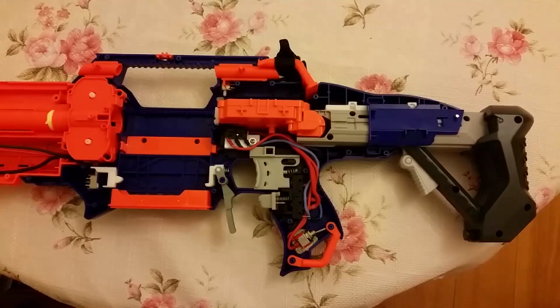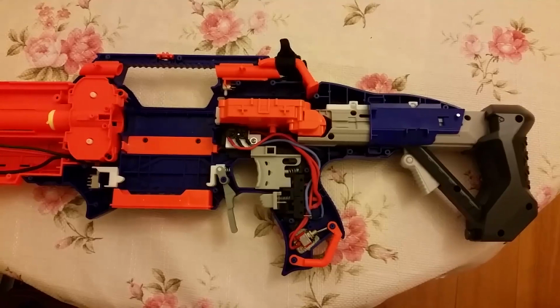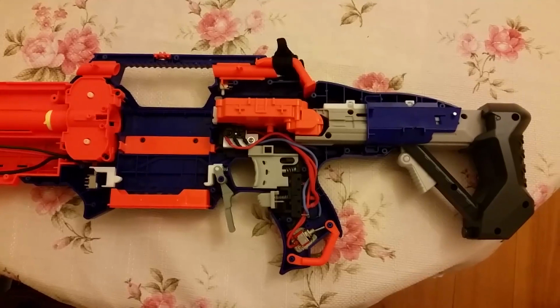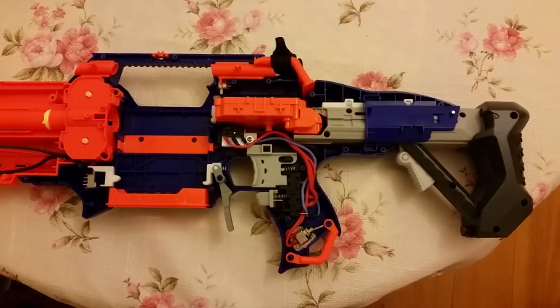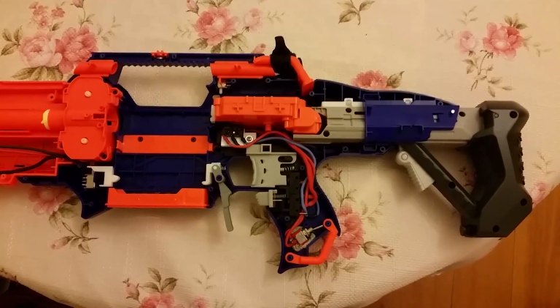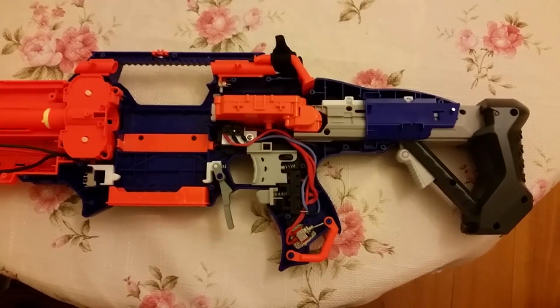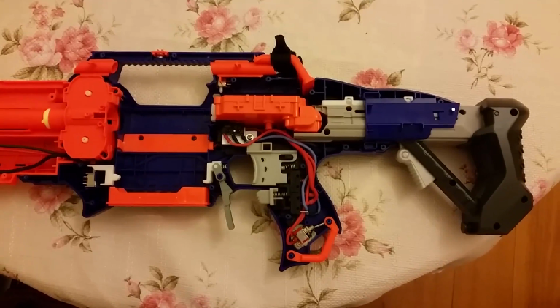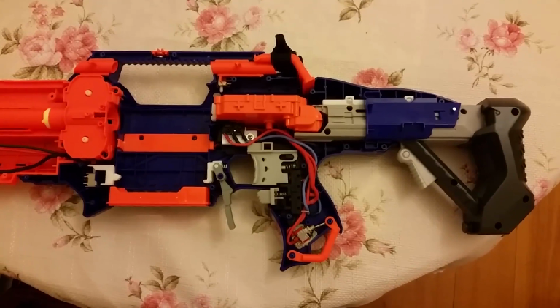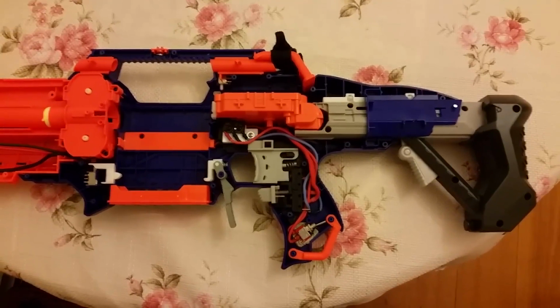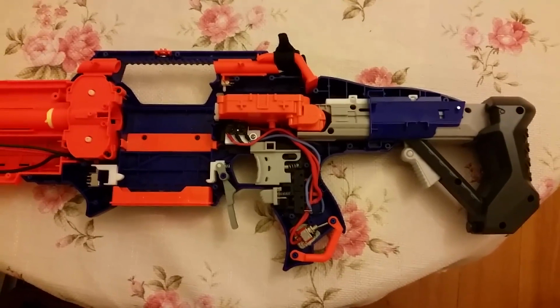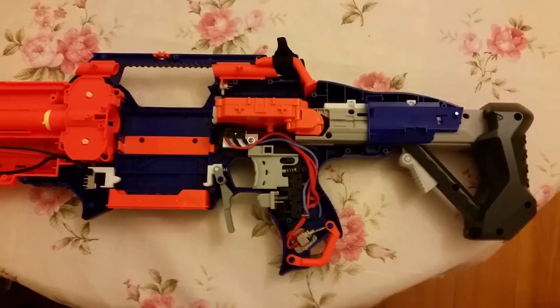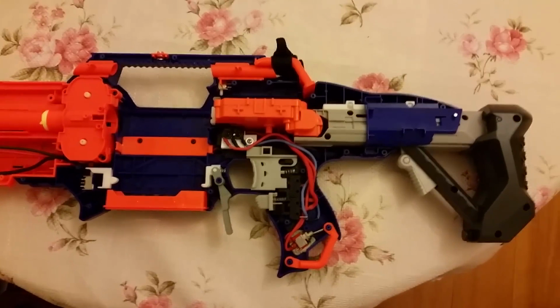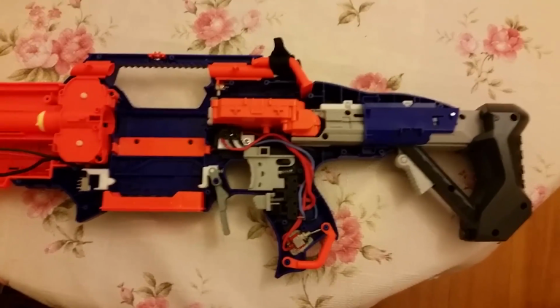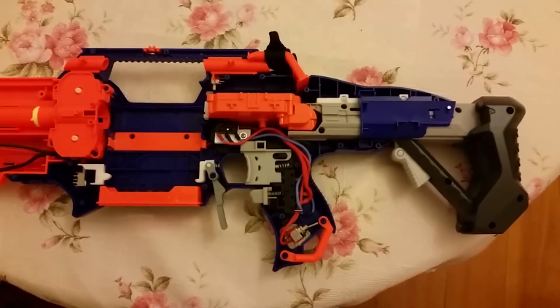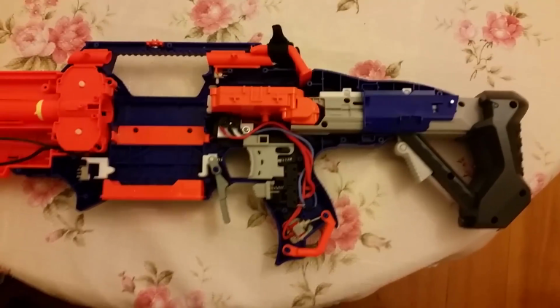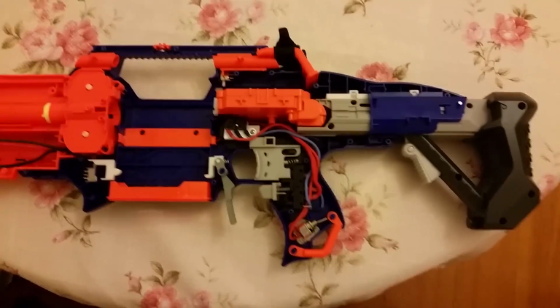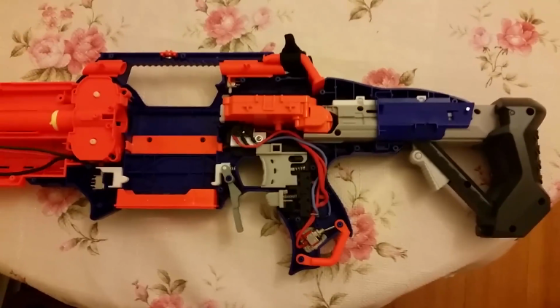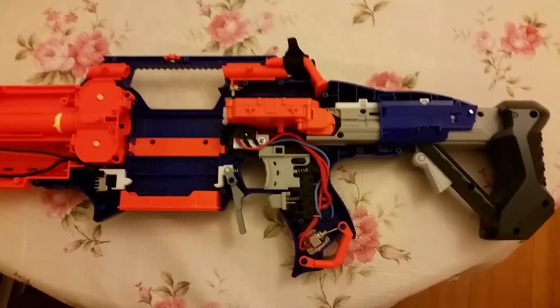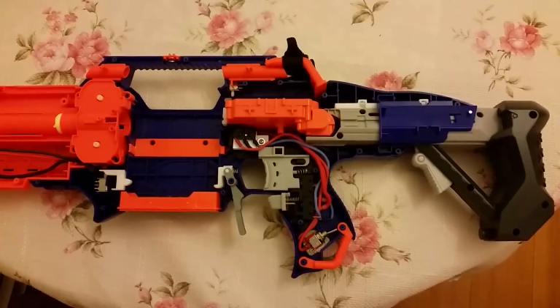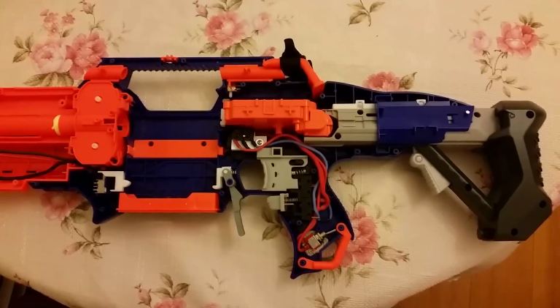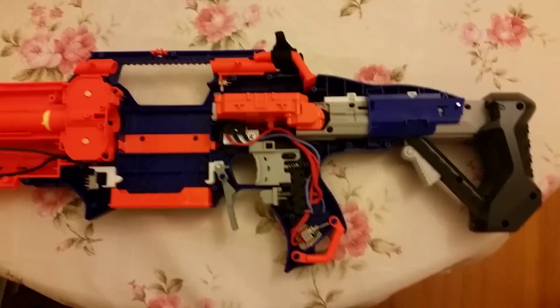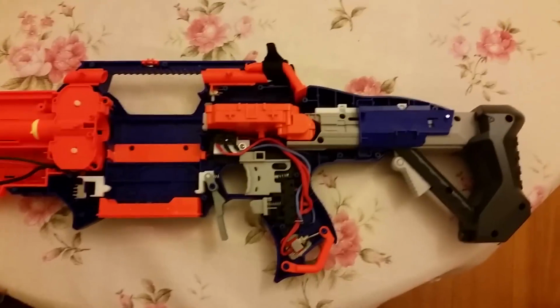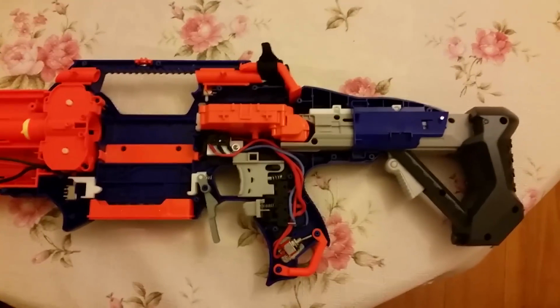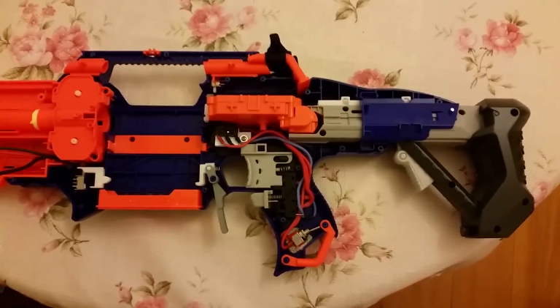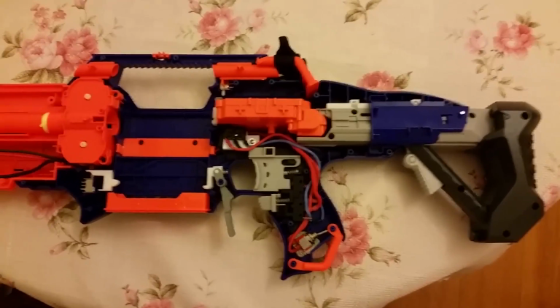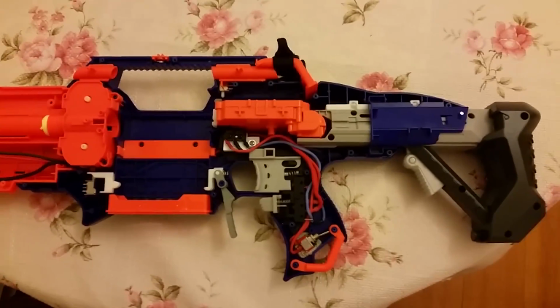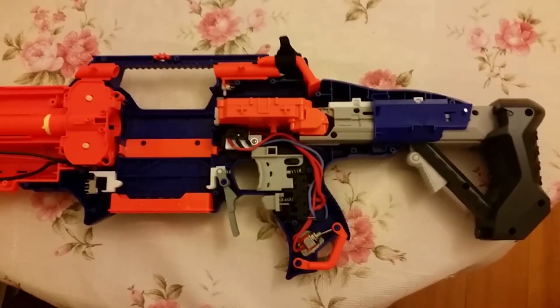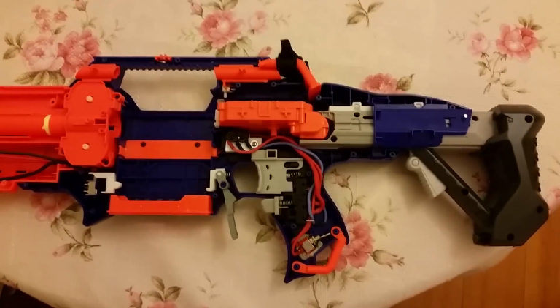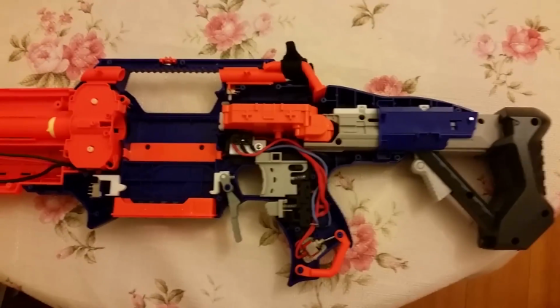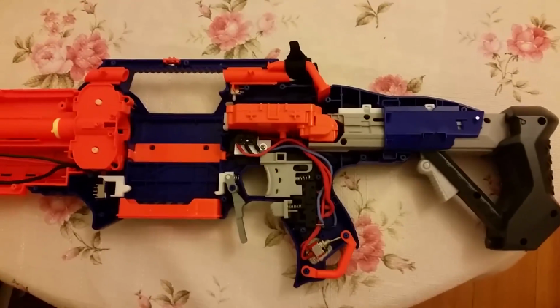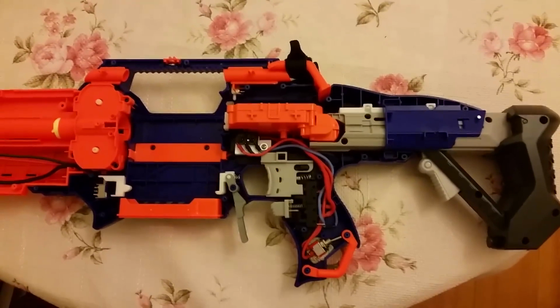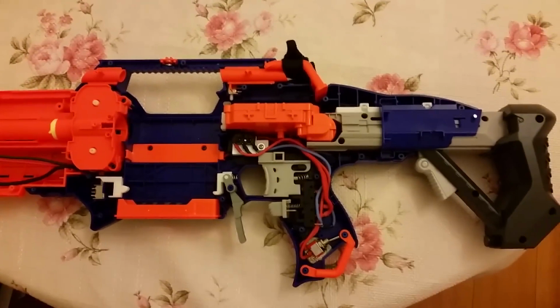Hello, James here again with an update to my rapid strike wiring video.